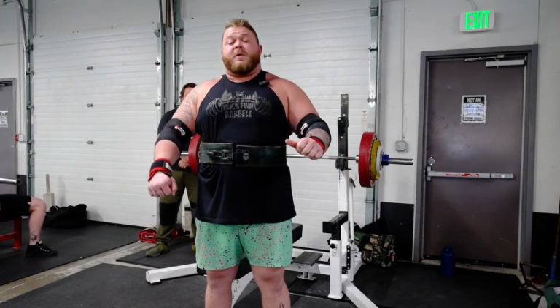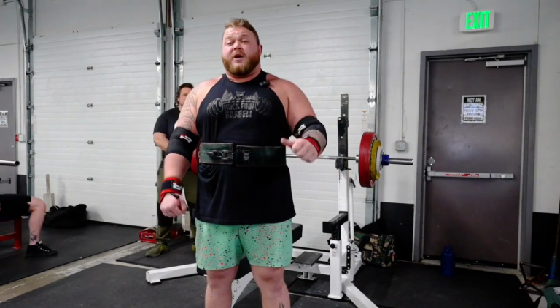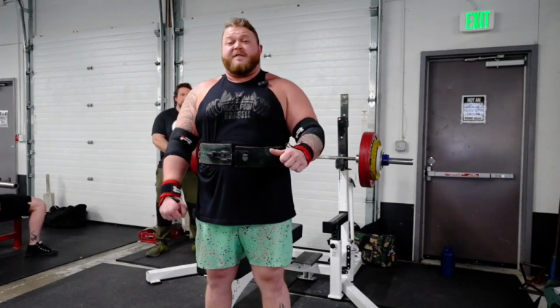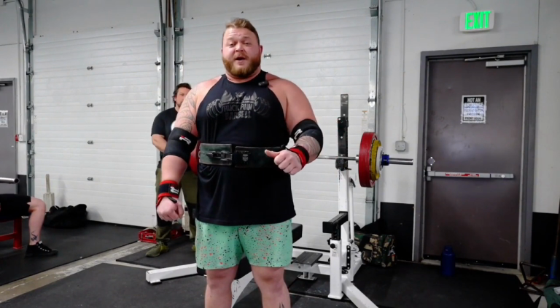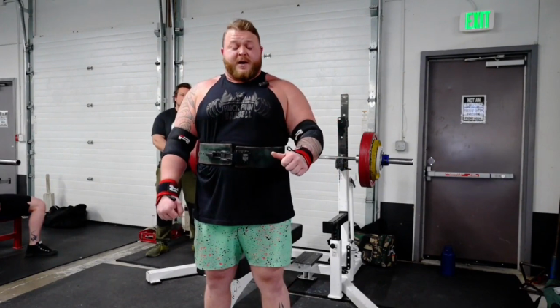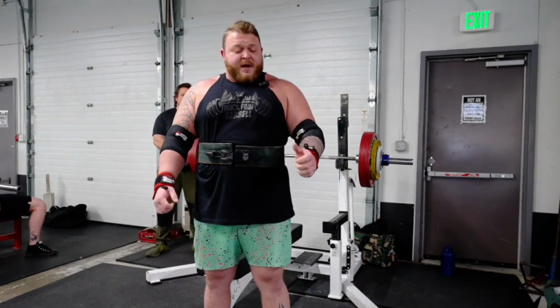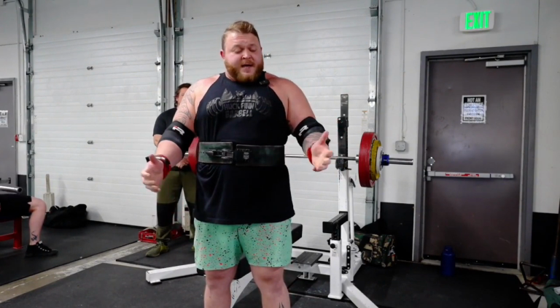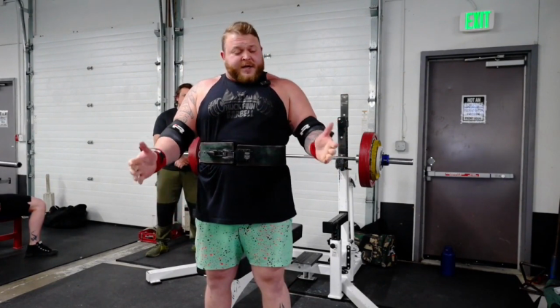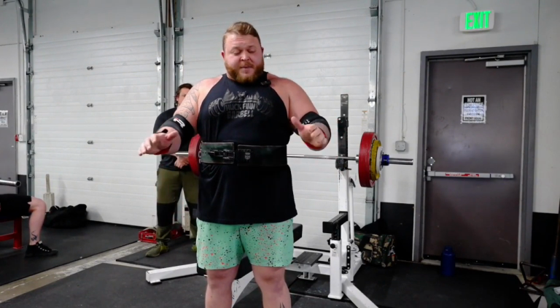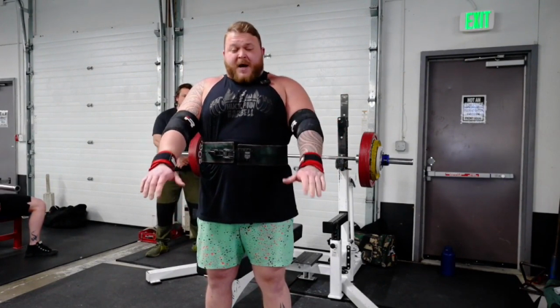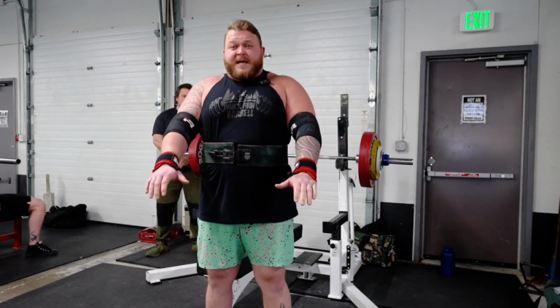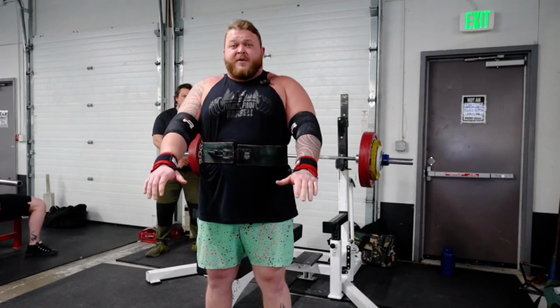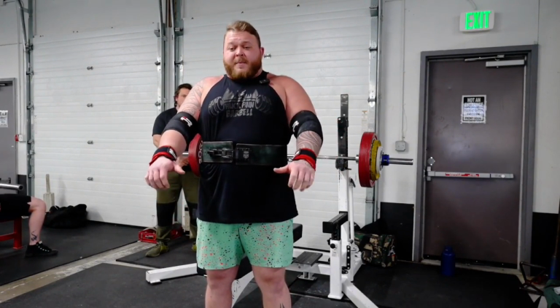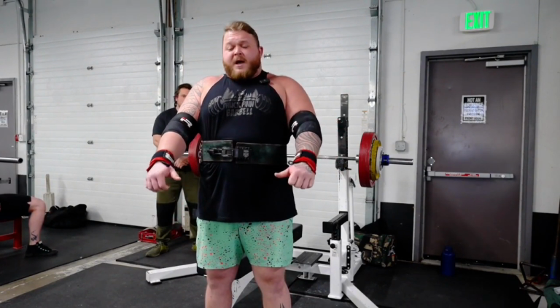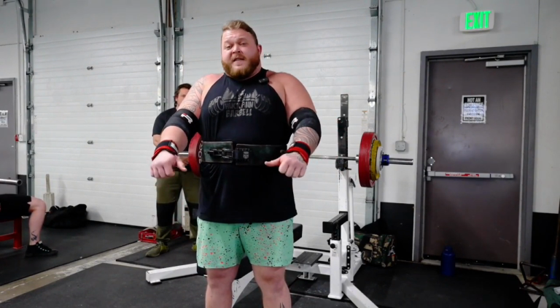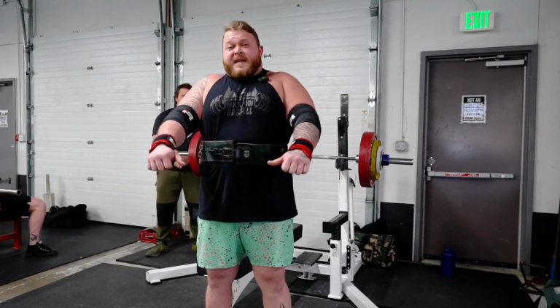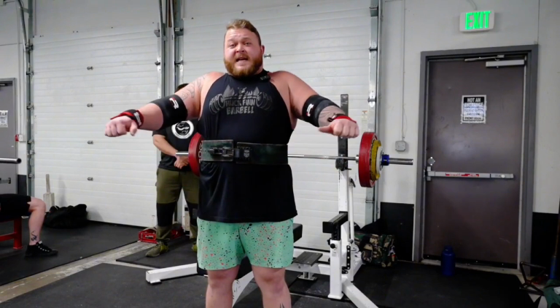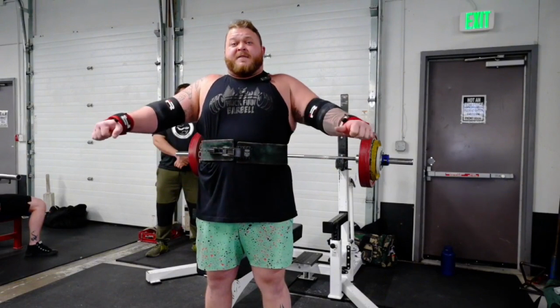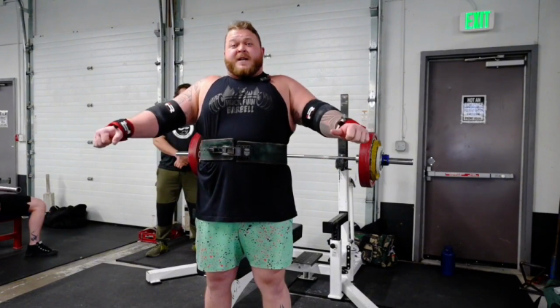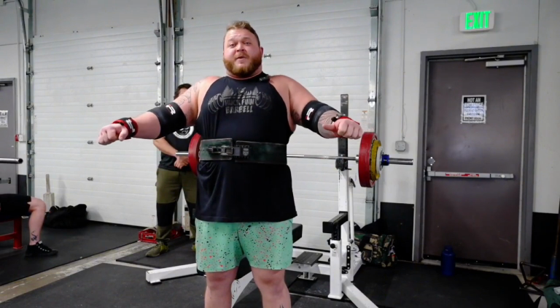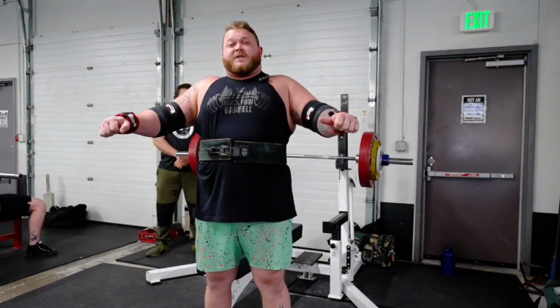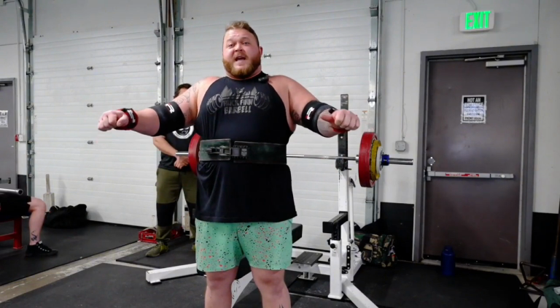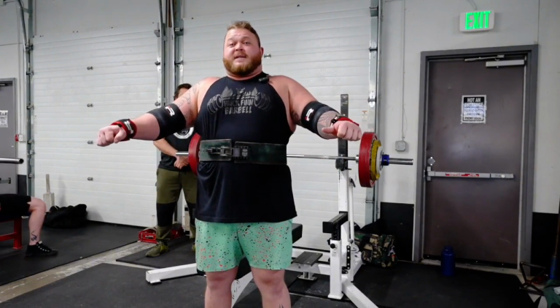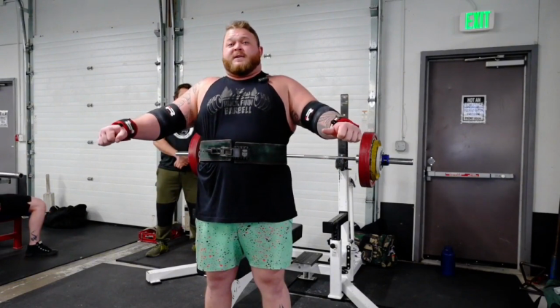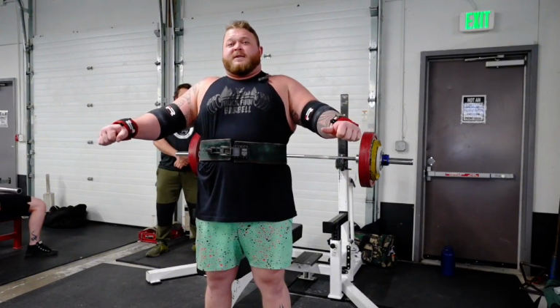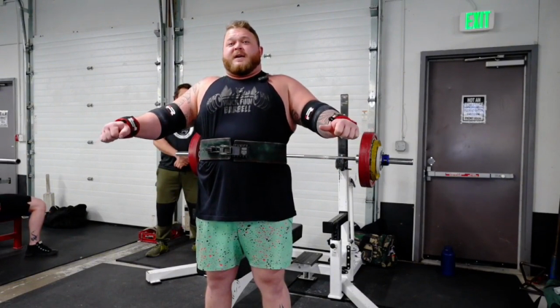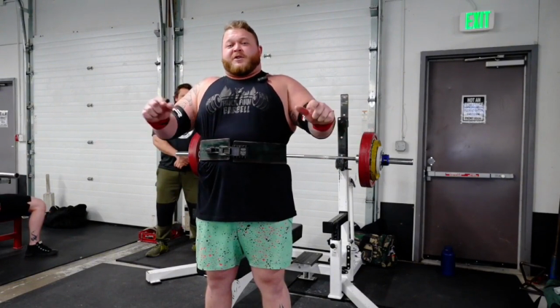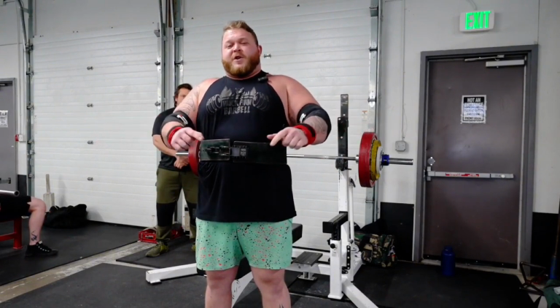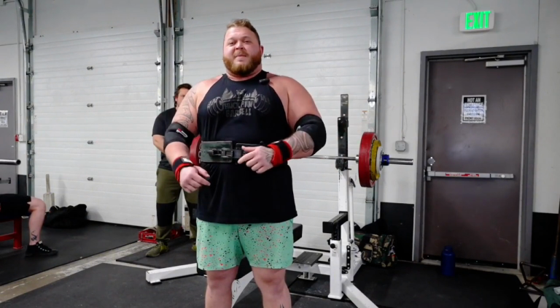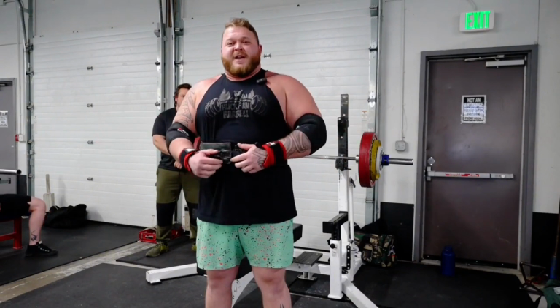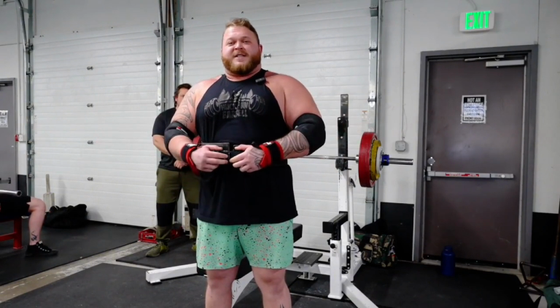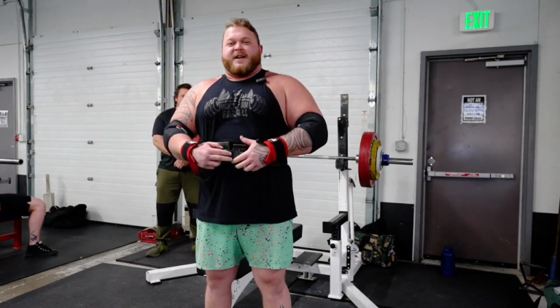What we're looking for here is a good palms down grip on the inside of the bench presser's hands. I'll show you what I mean here in a second.